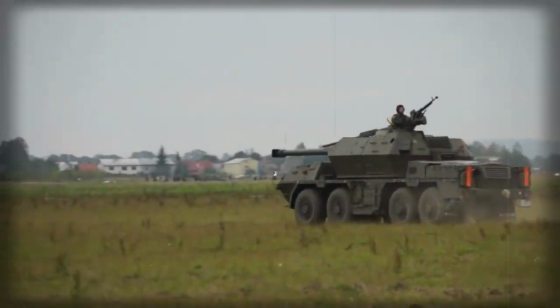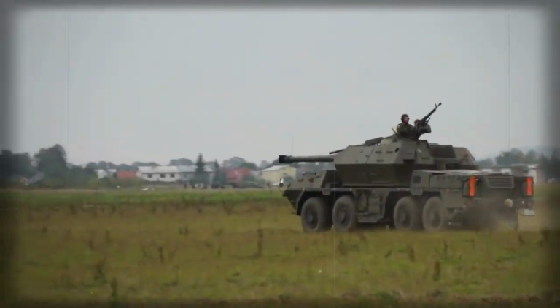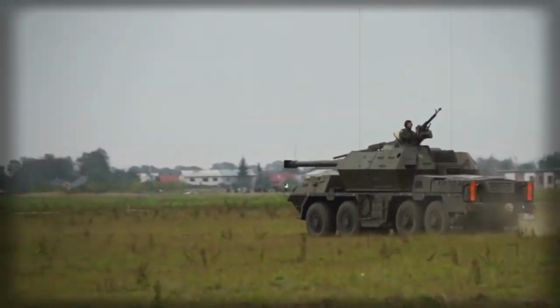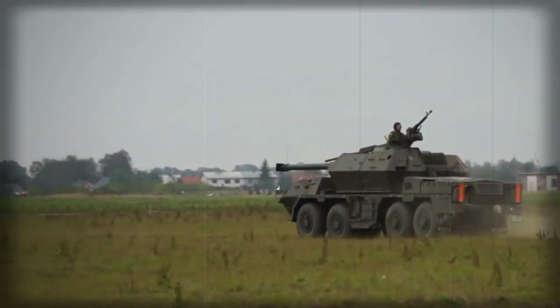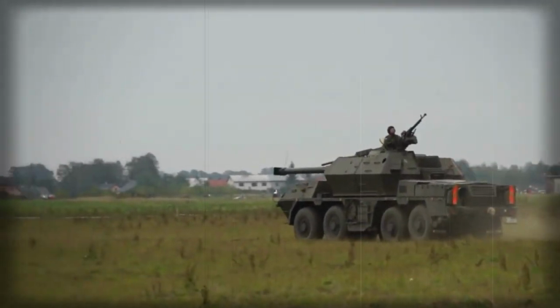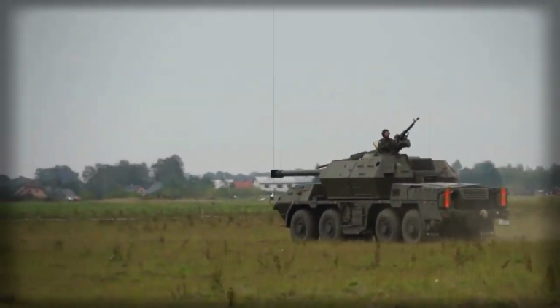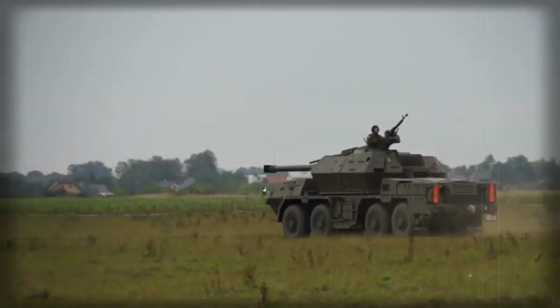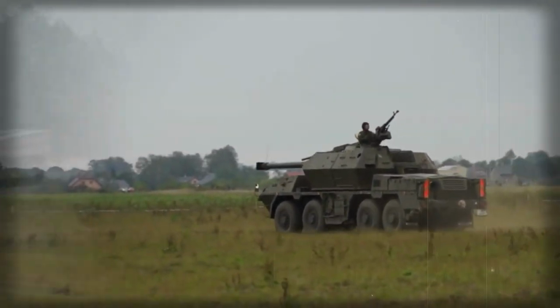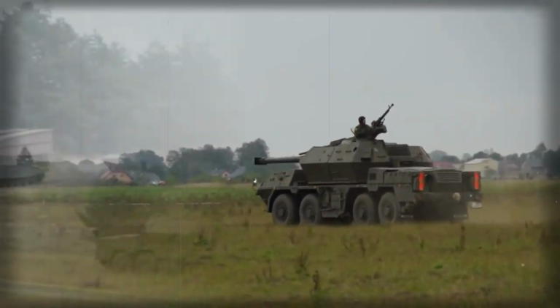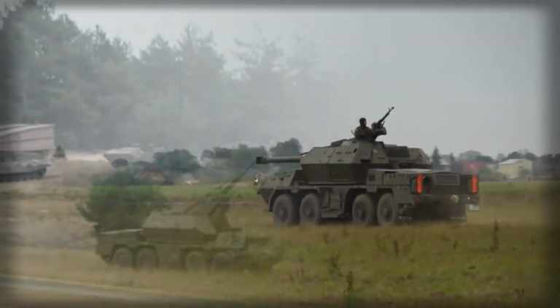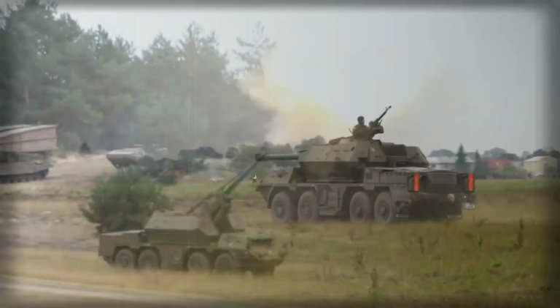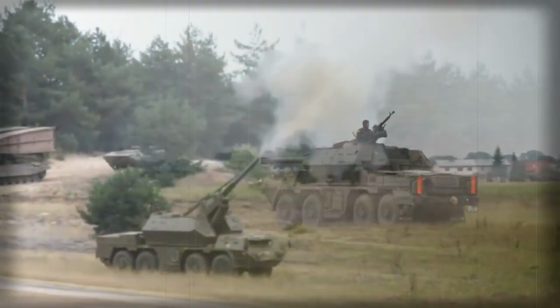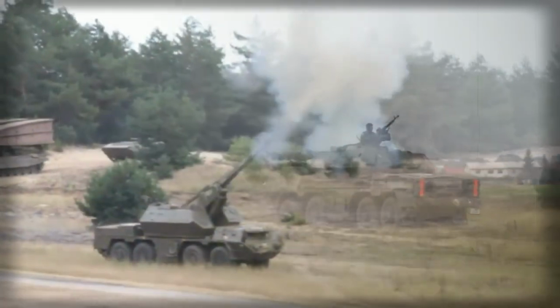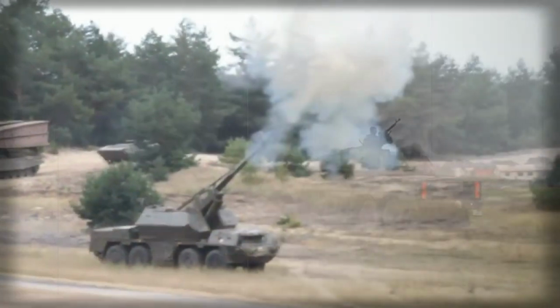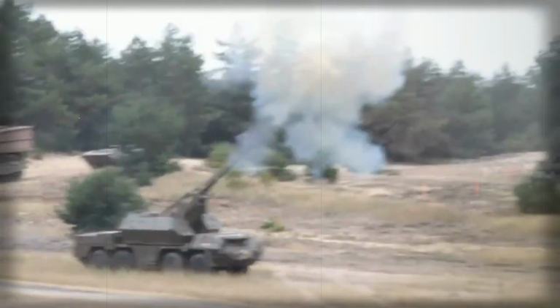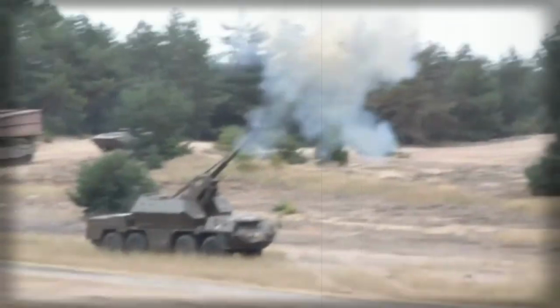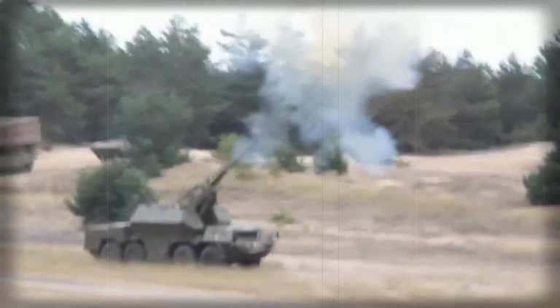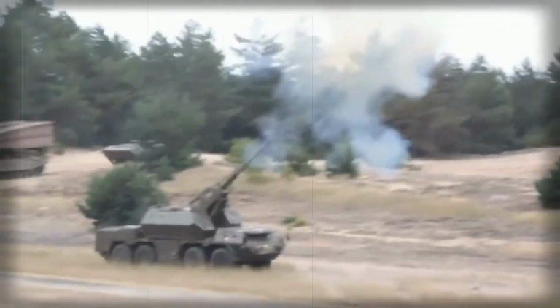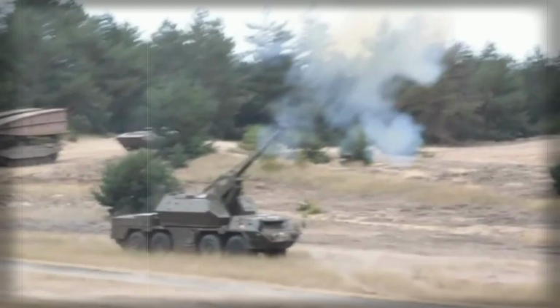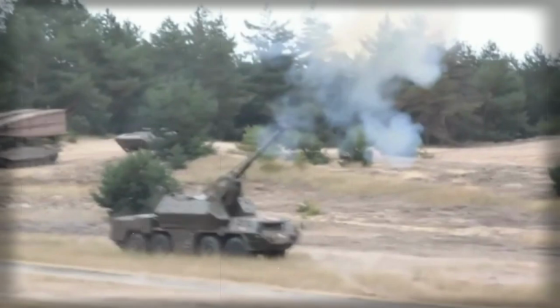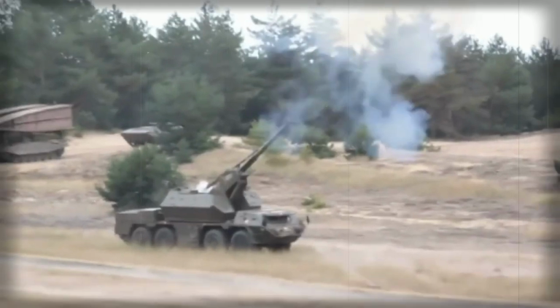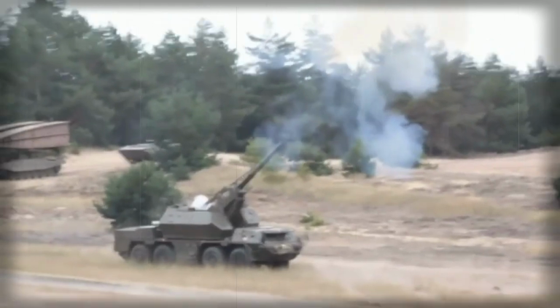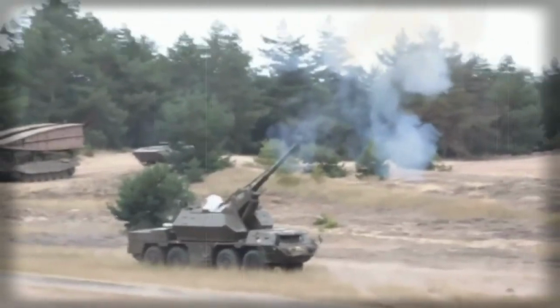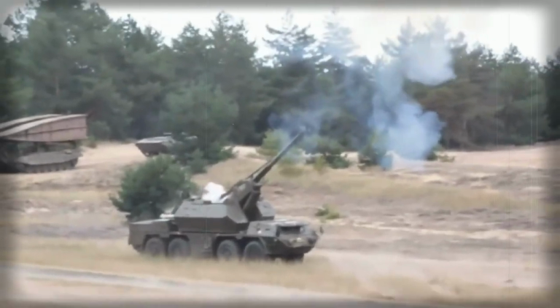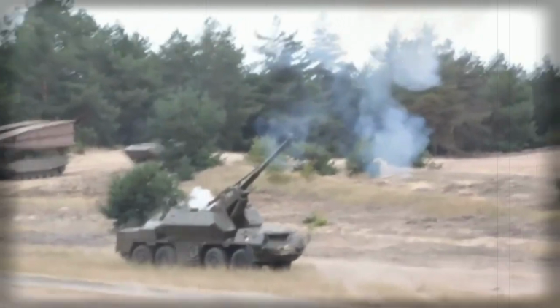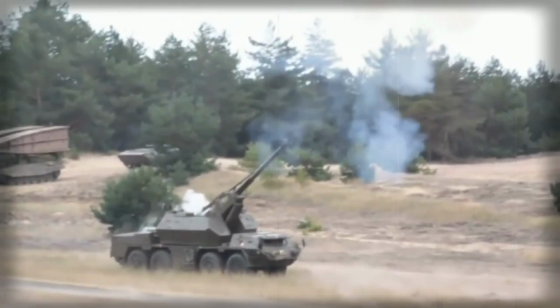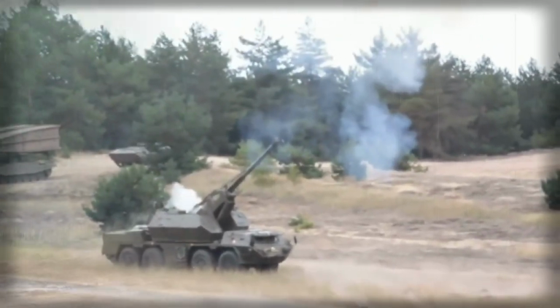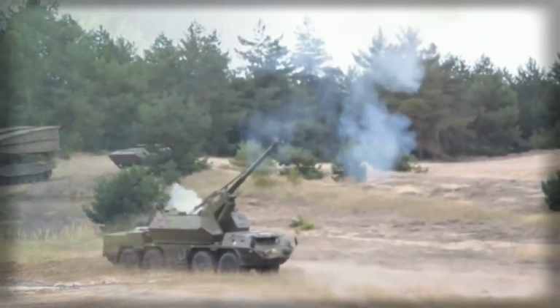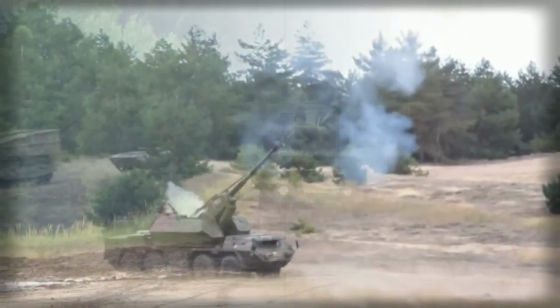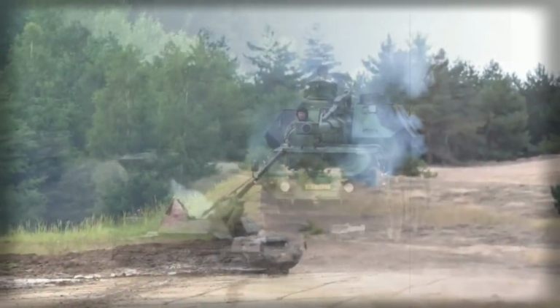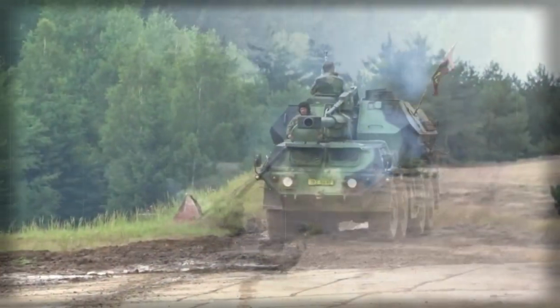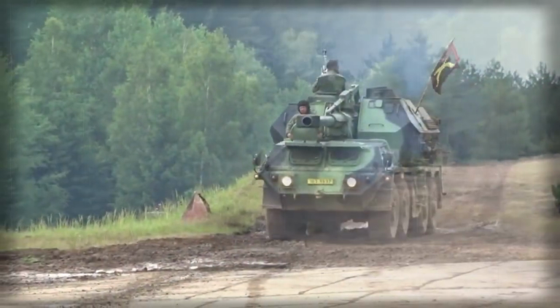It has a modified chassis with a new engine, new fire control system, new navigation aids, and a number of other improvements.